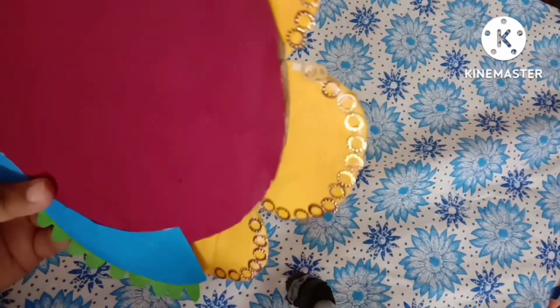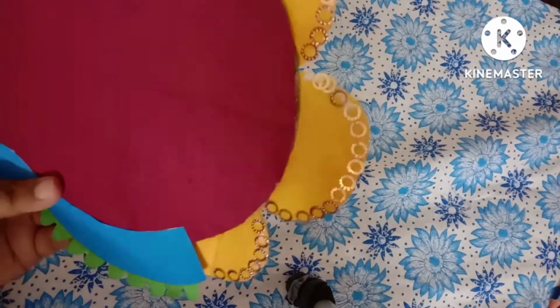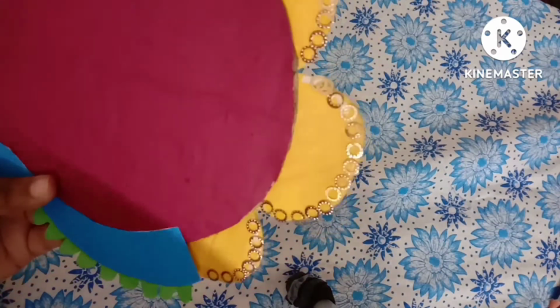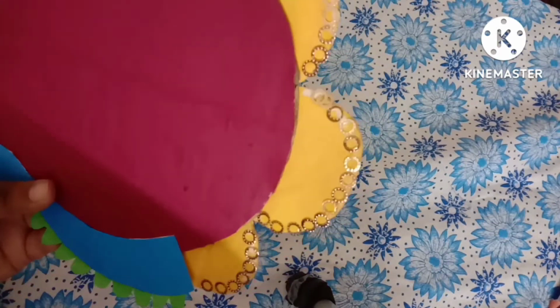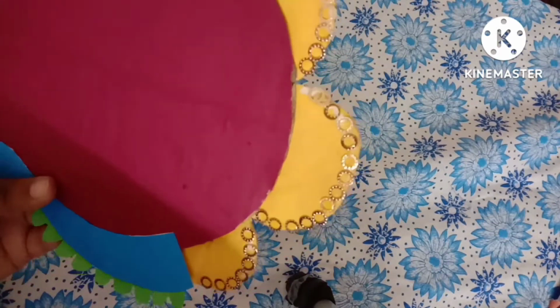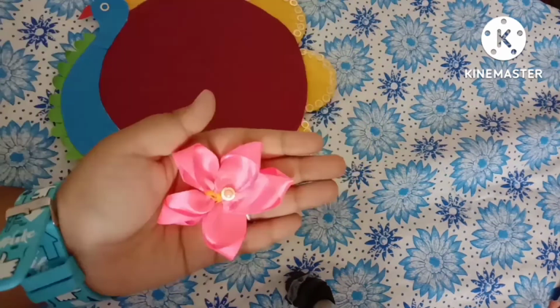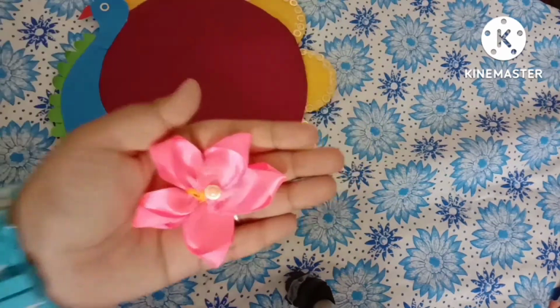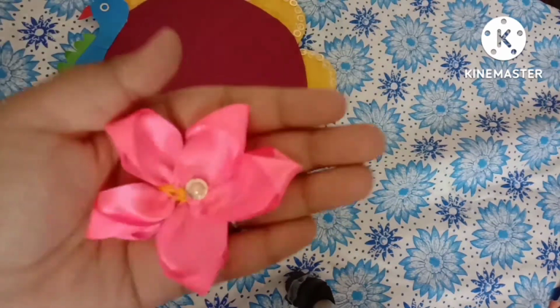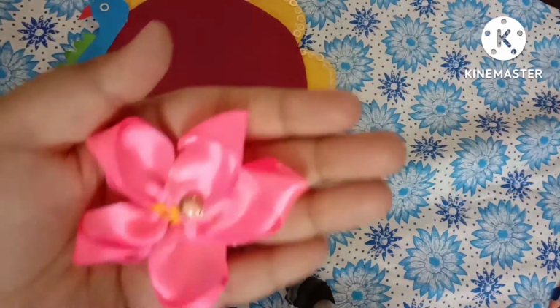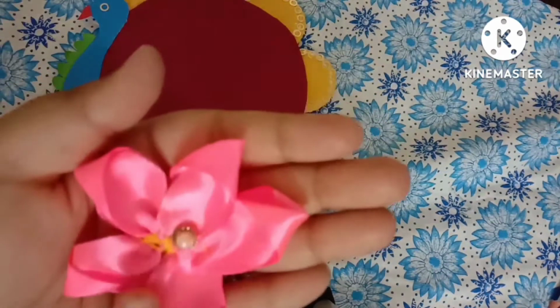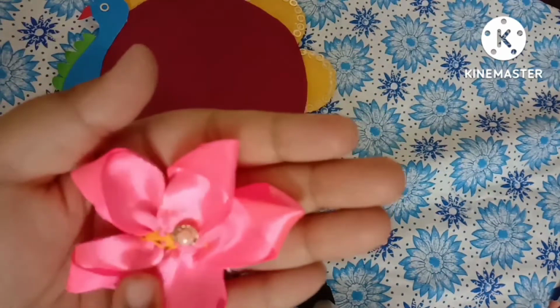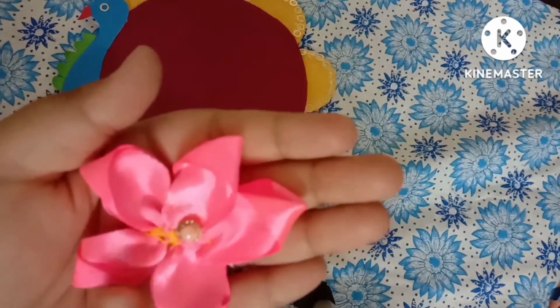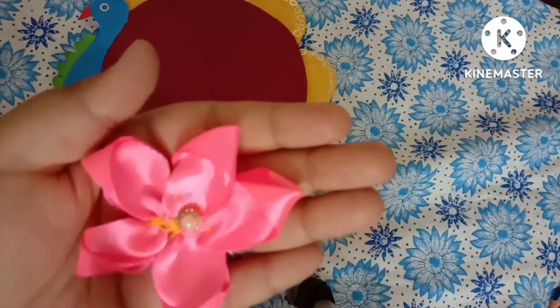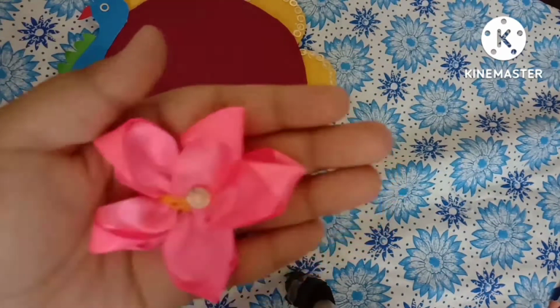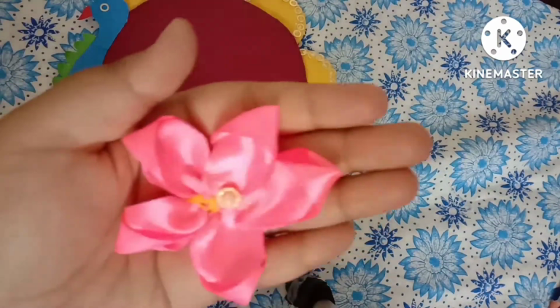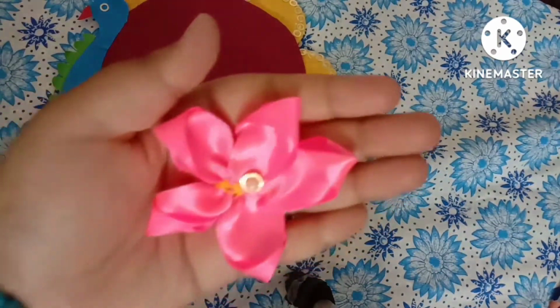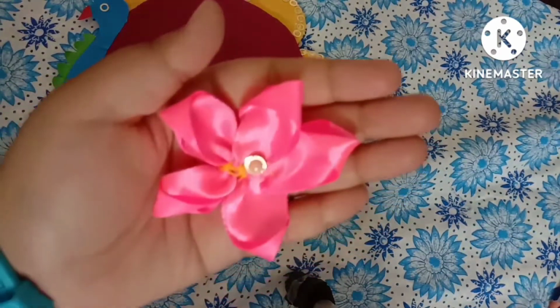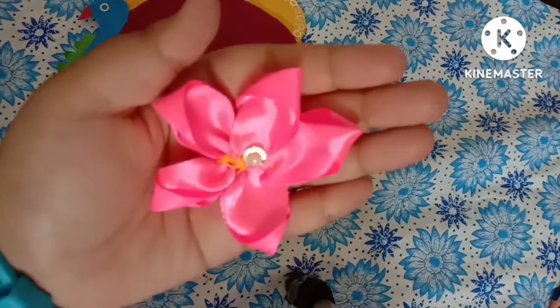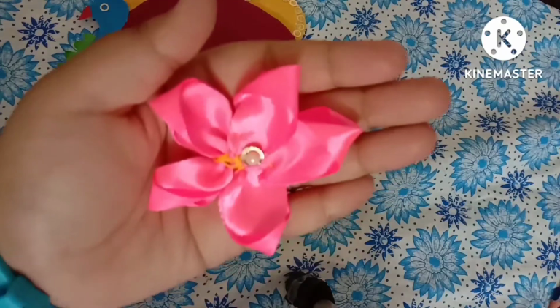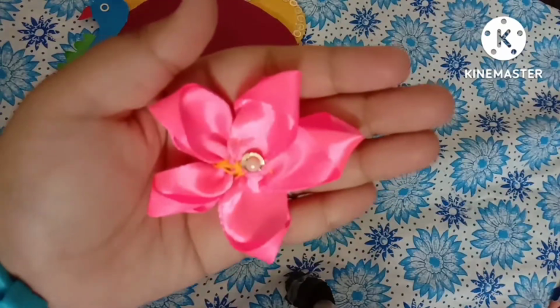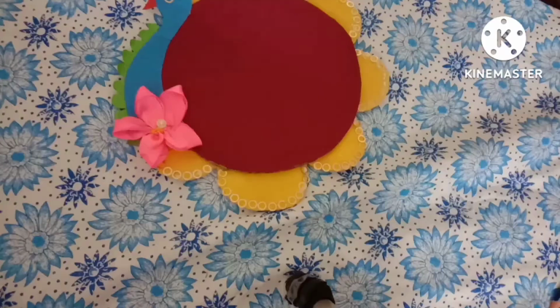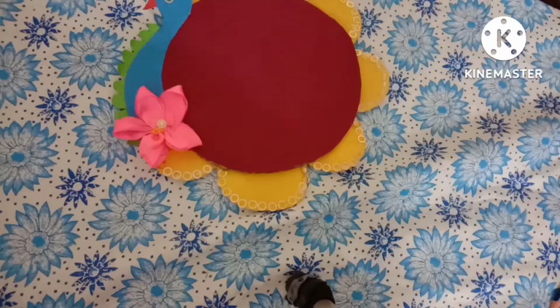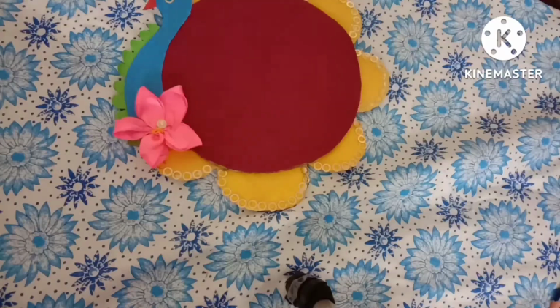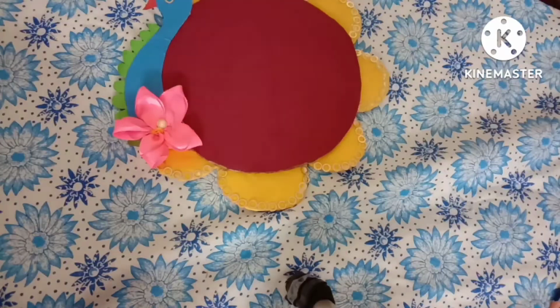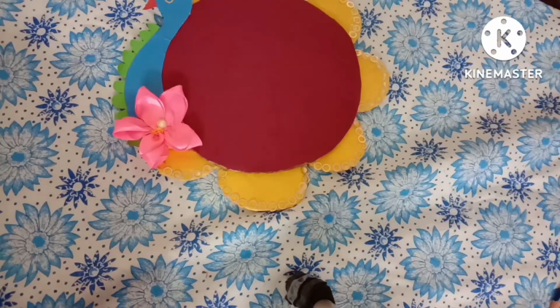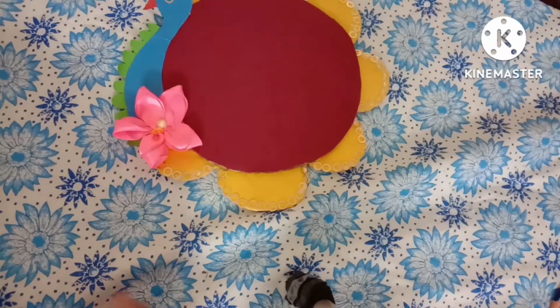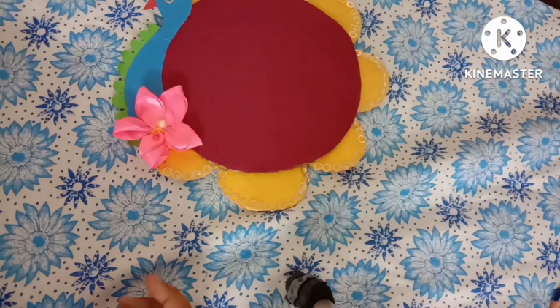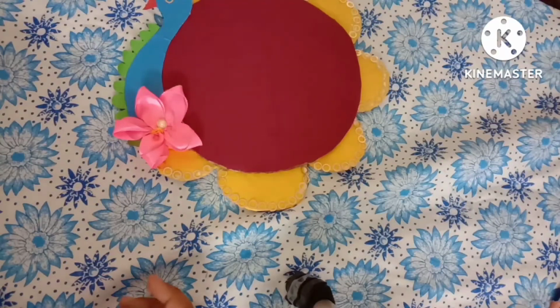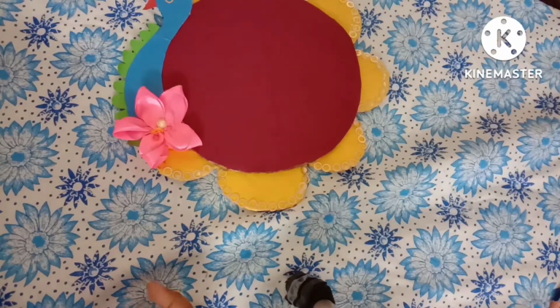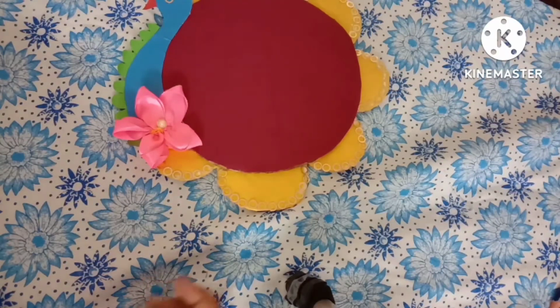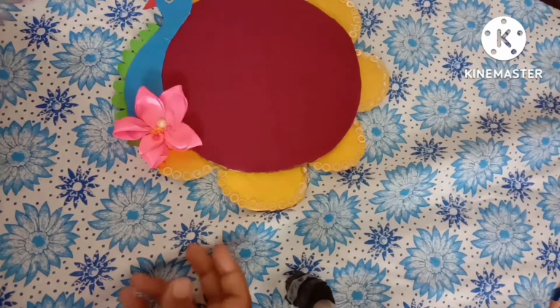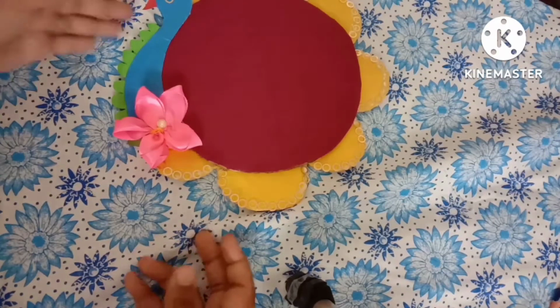You can use the color combination of your choice, but this is looking like the best color combination. Now it is done. Take a flower of ribbon — I have made it already.